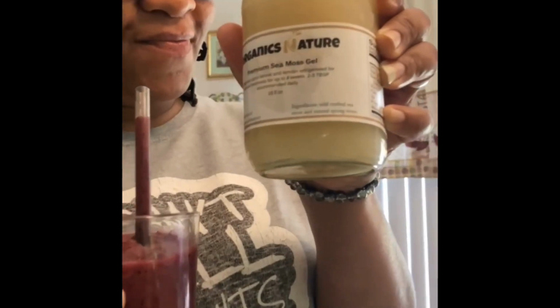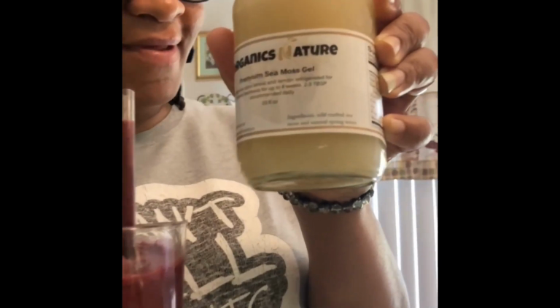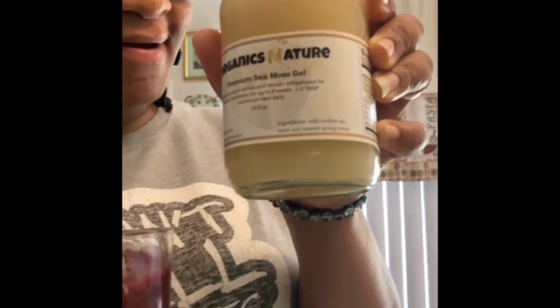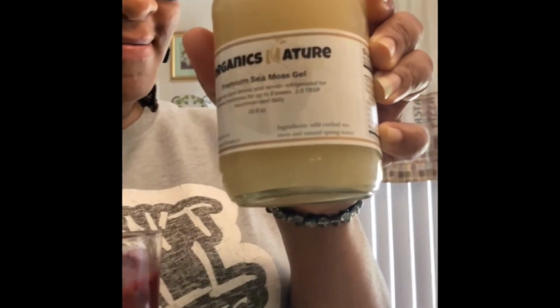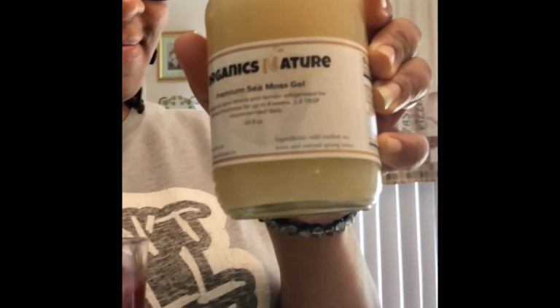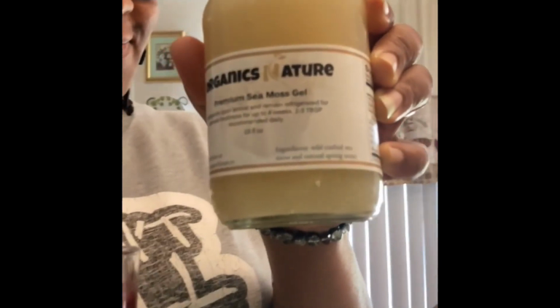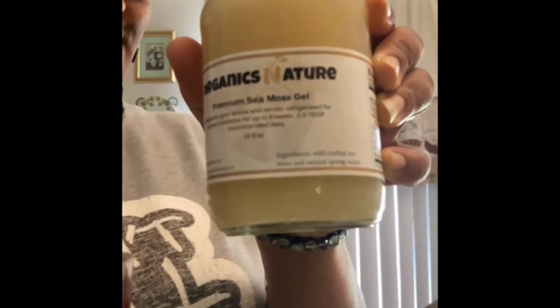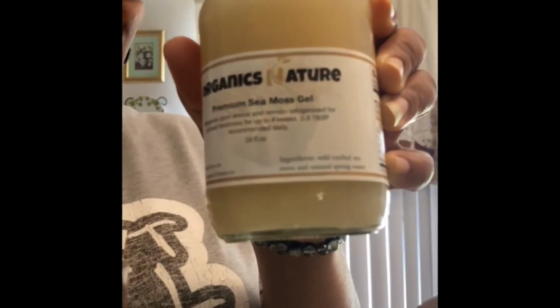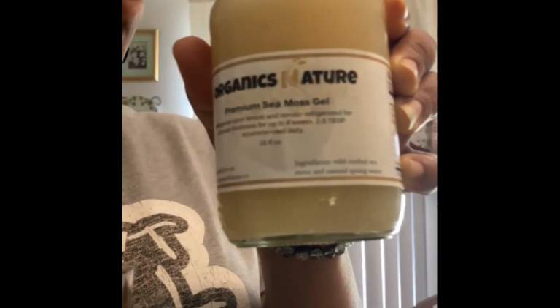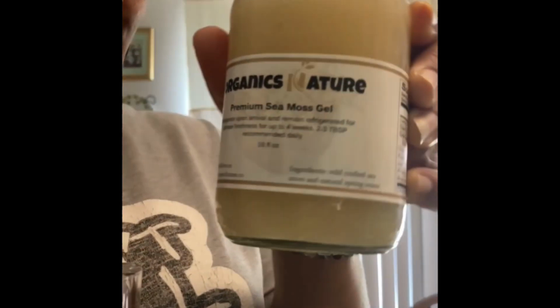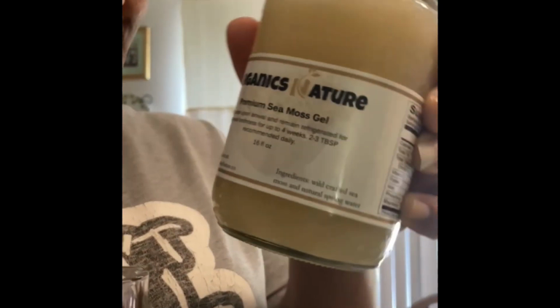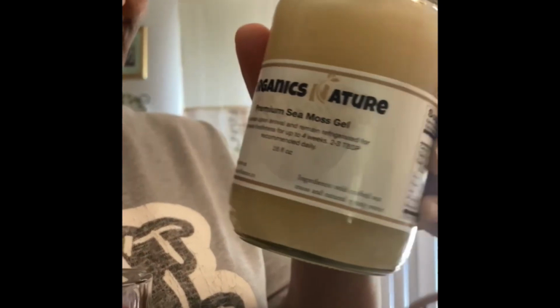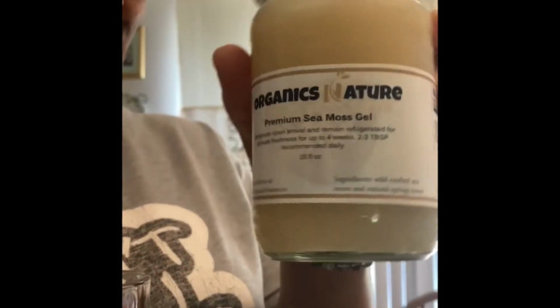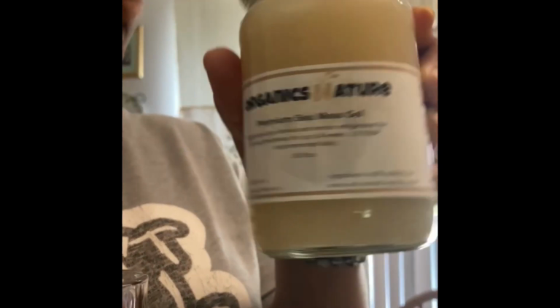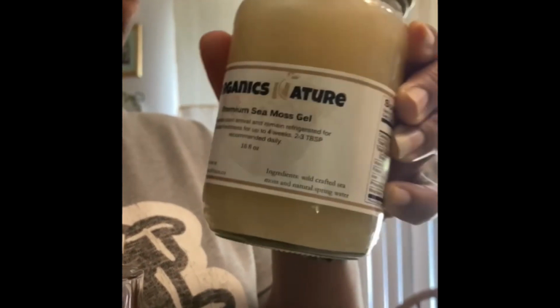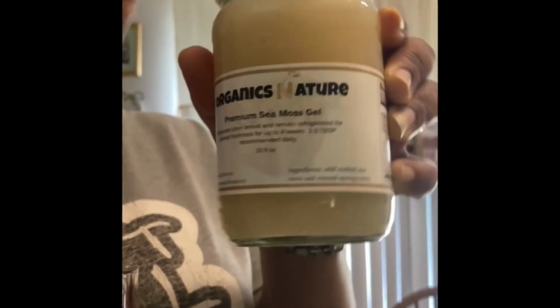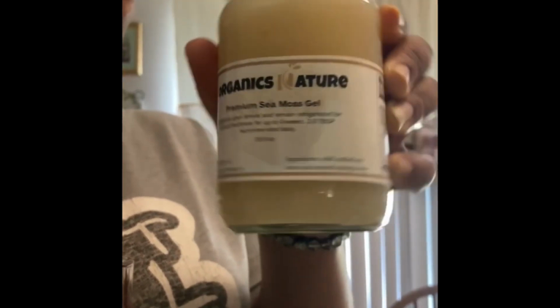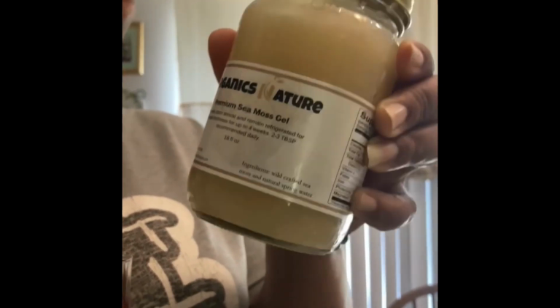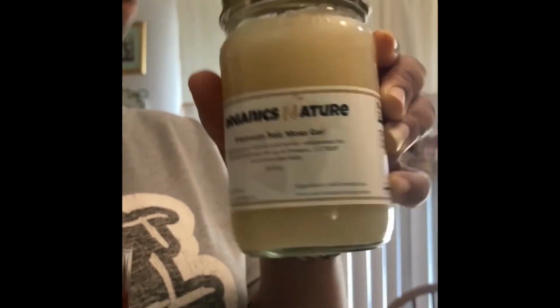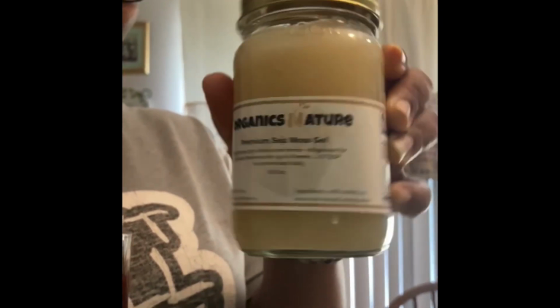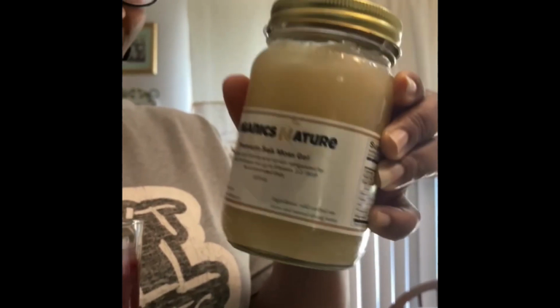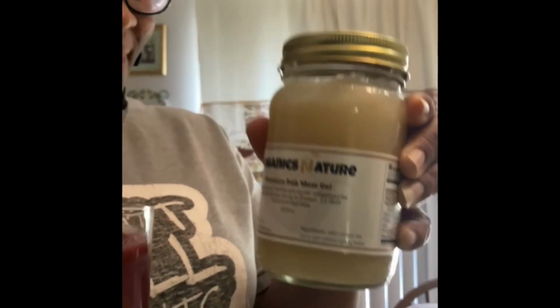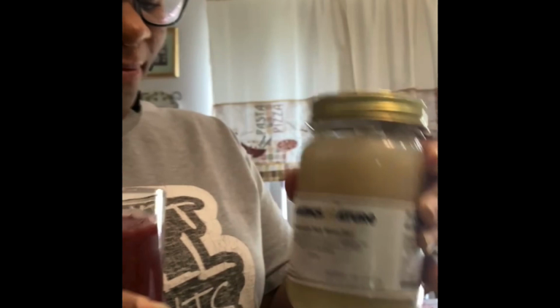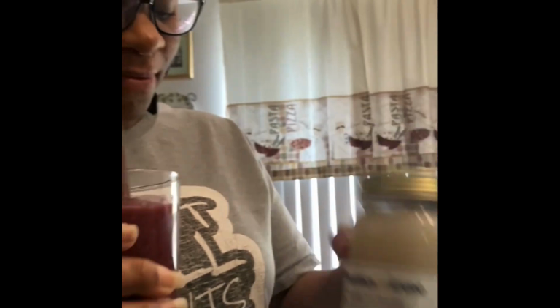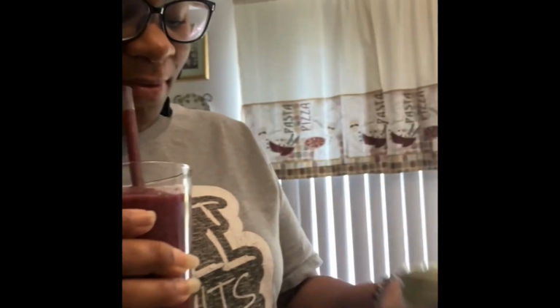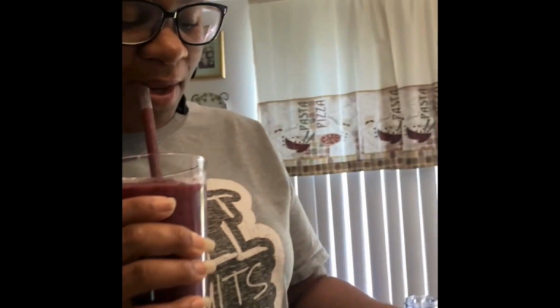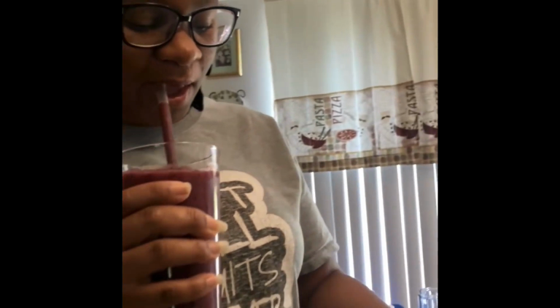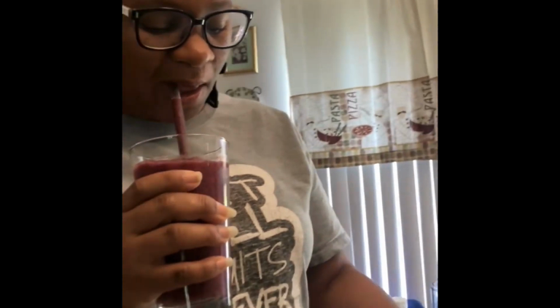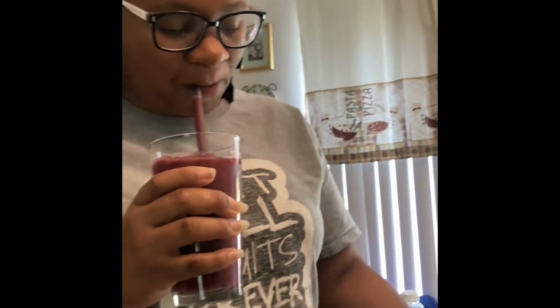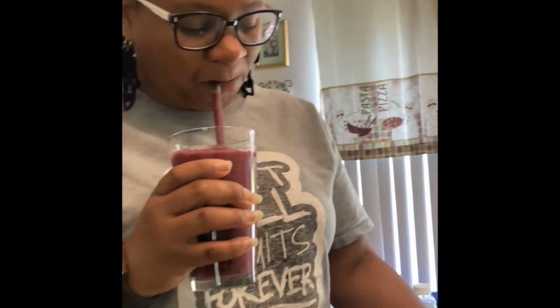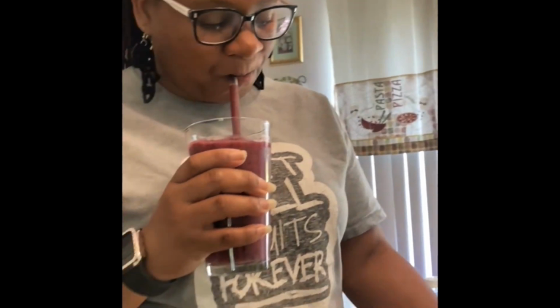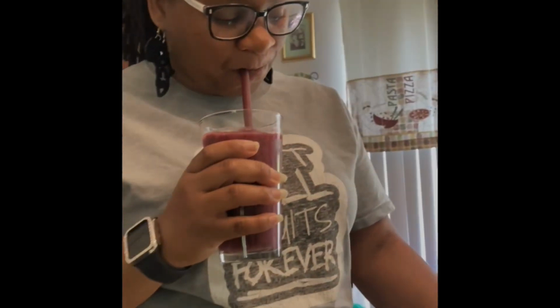If you would like to give this sea moss a try, be sure to look down in the description for the website. See you in the next one.